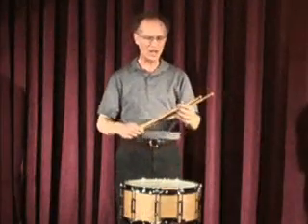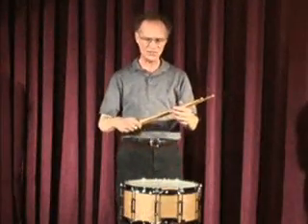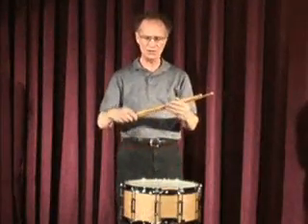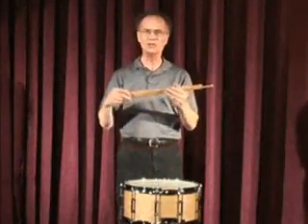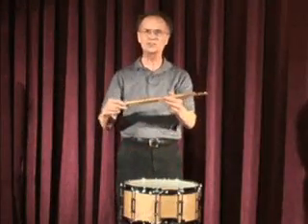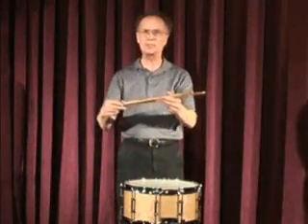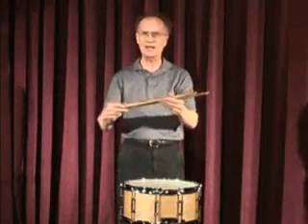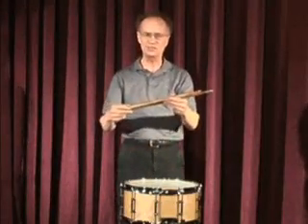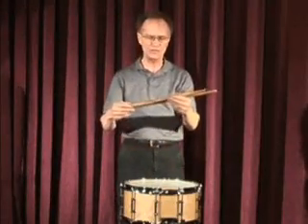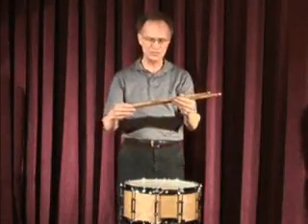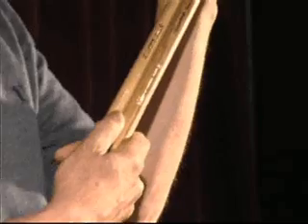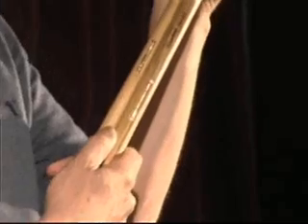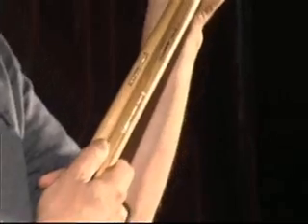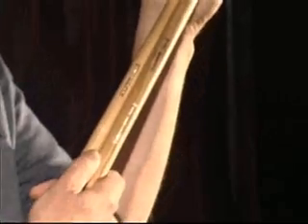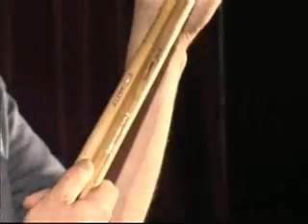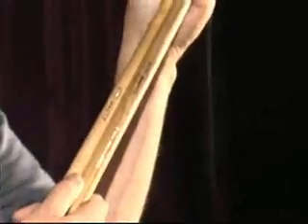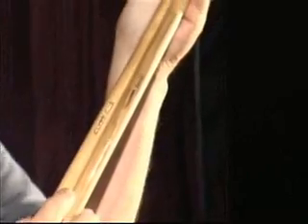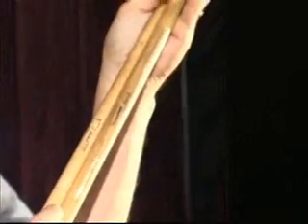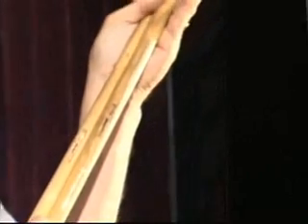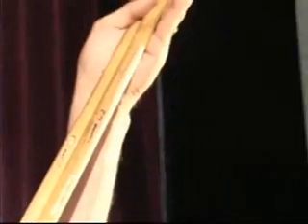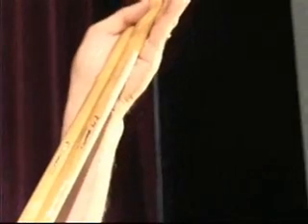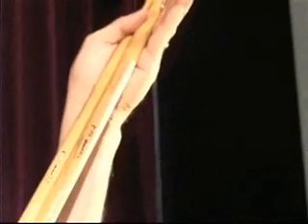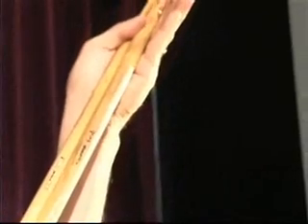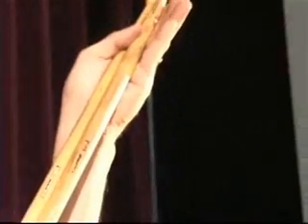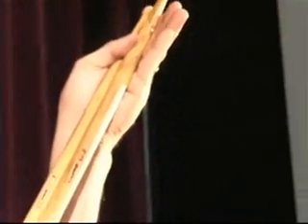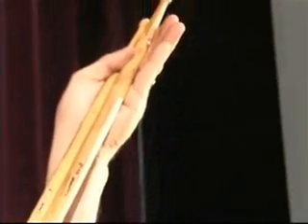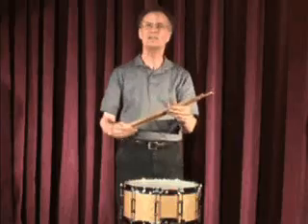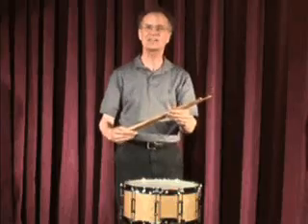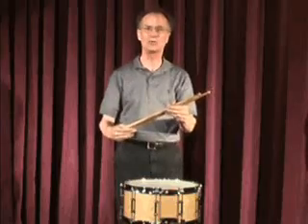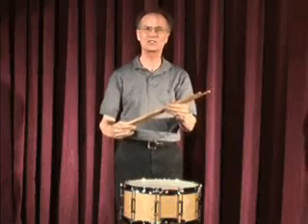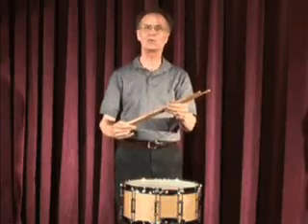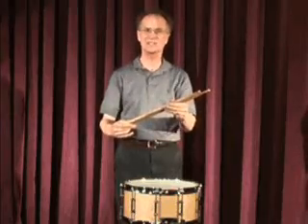Also, note the balance of this new Silver Fox Persimmon Wood Stick with my signature on it. Thanks so much for watching.